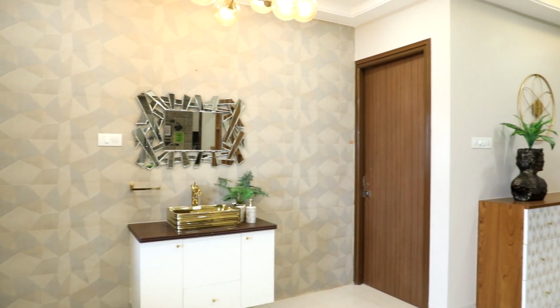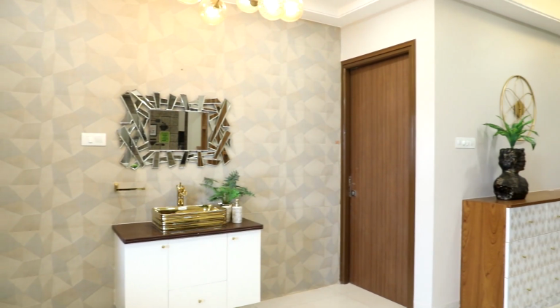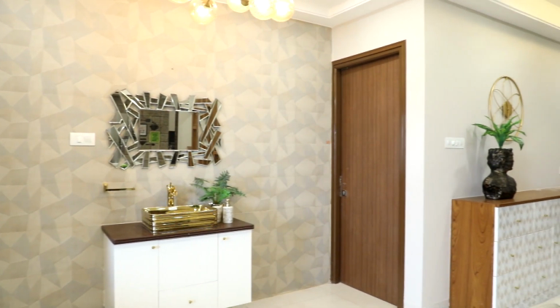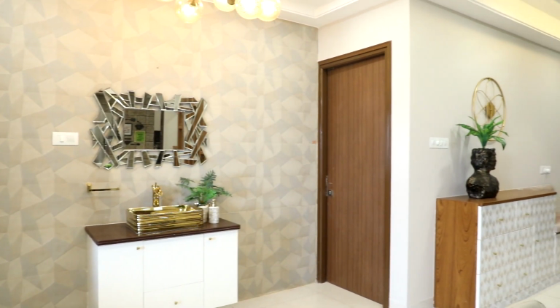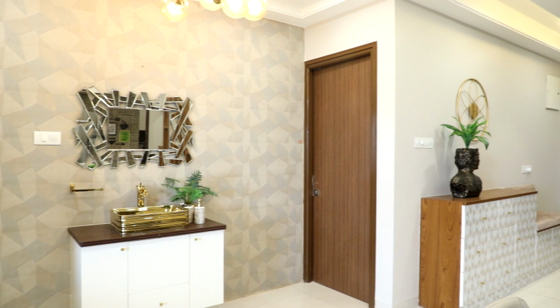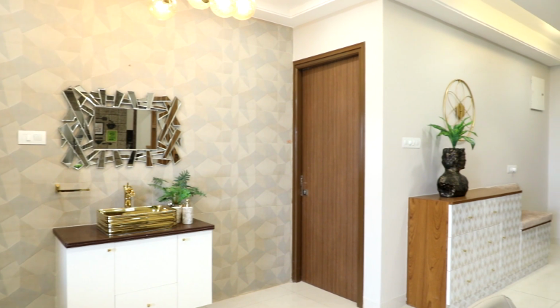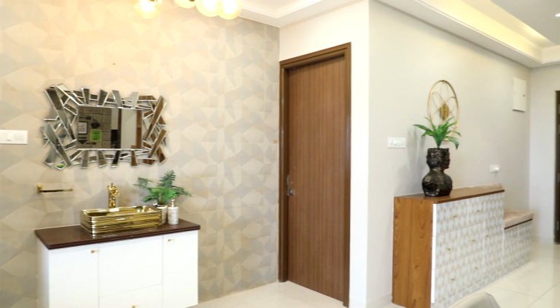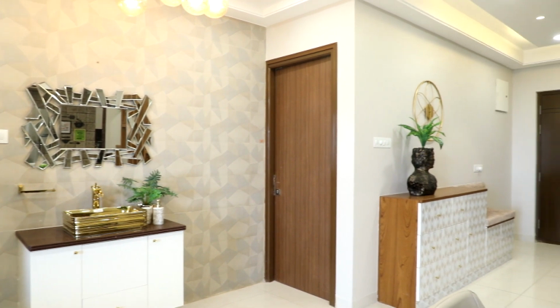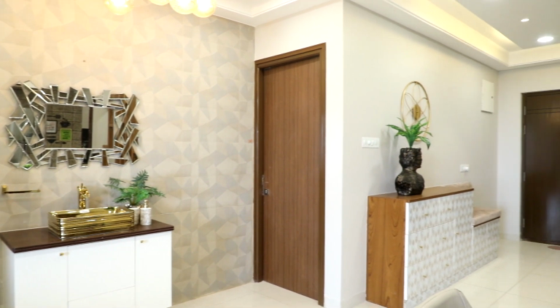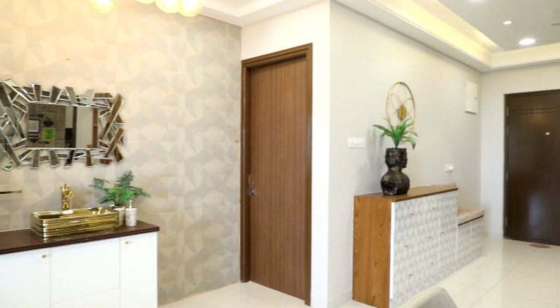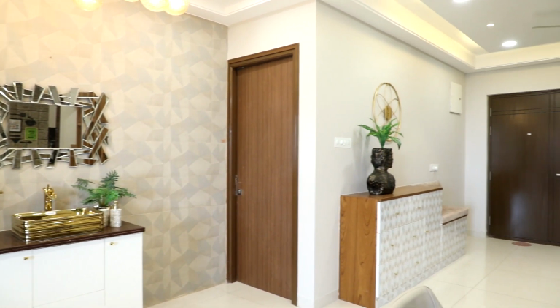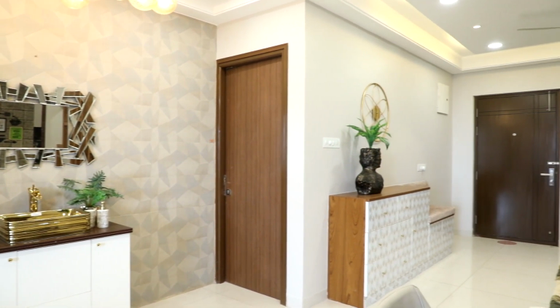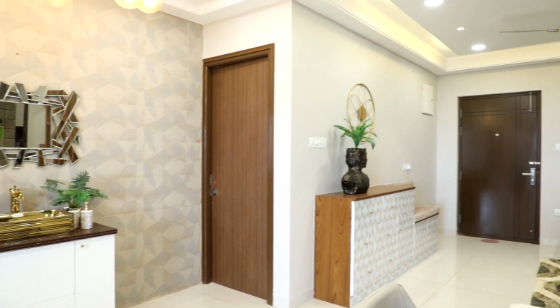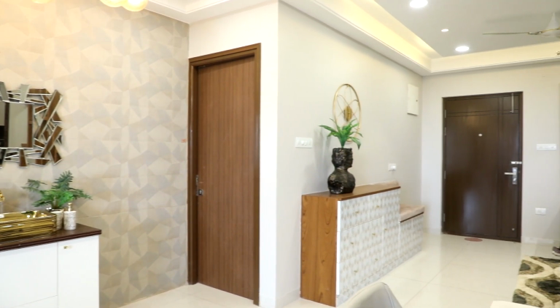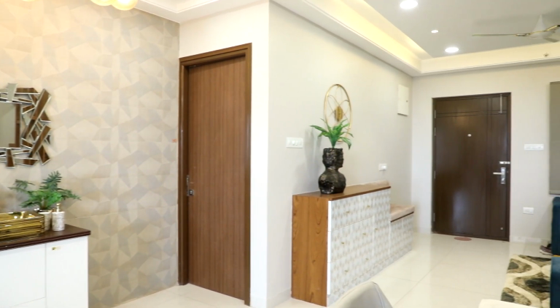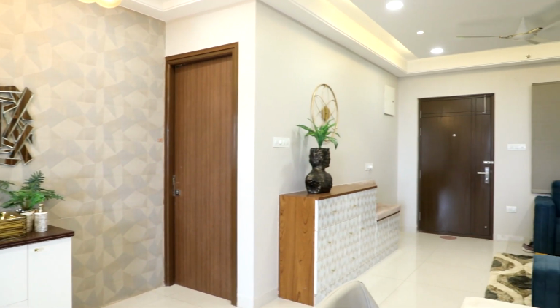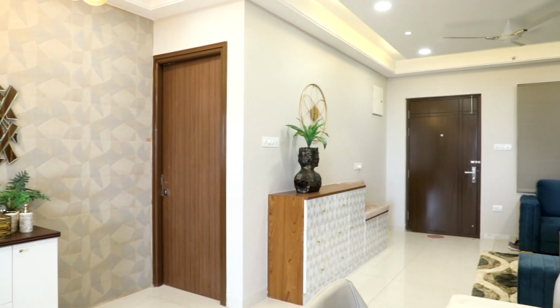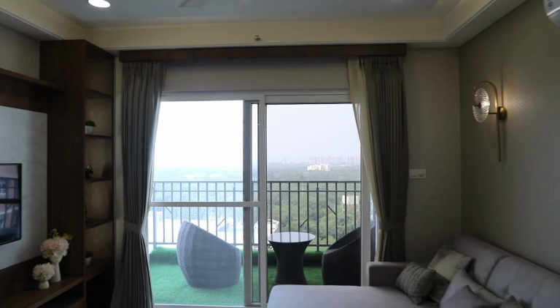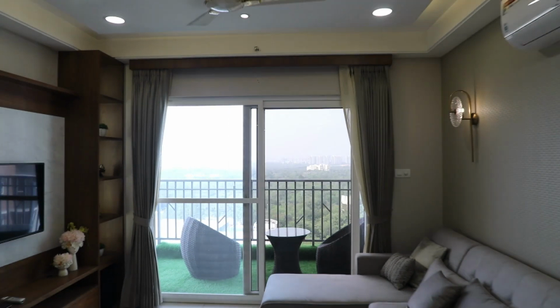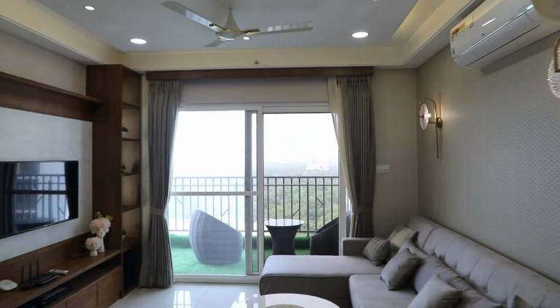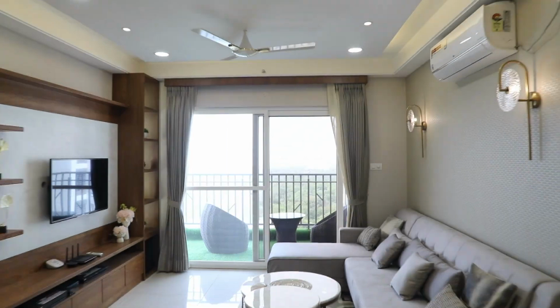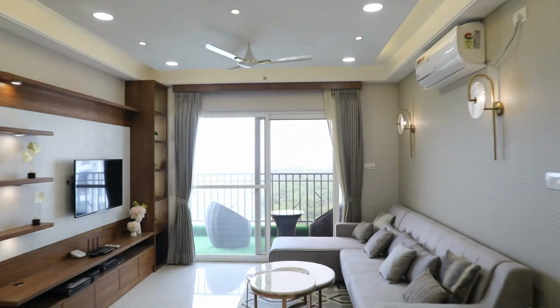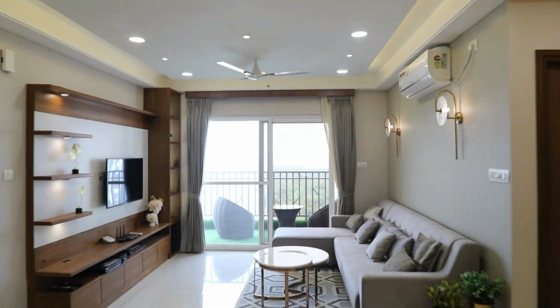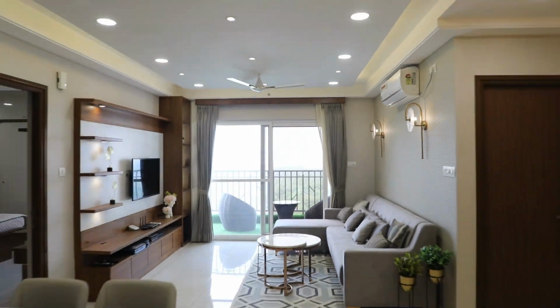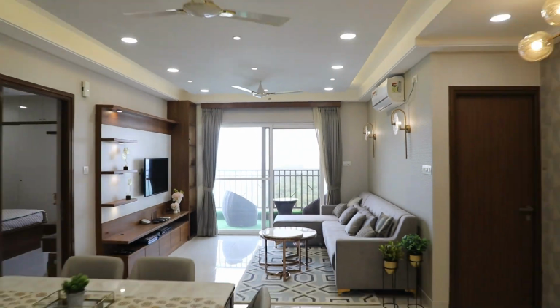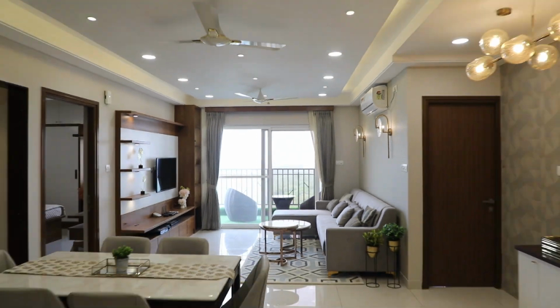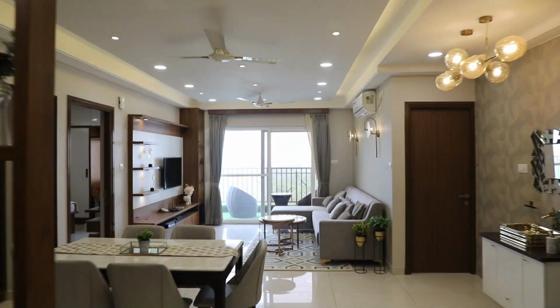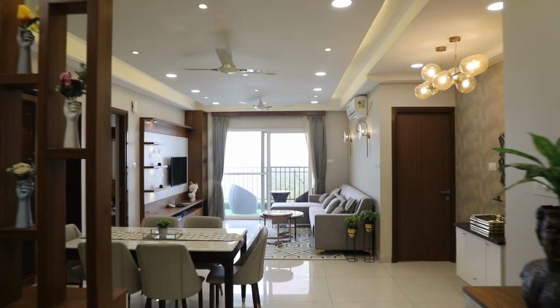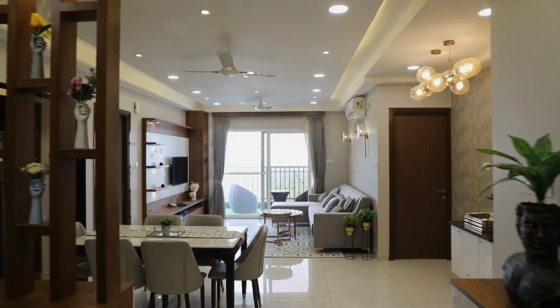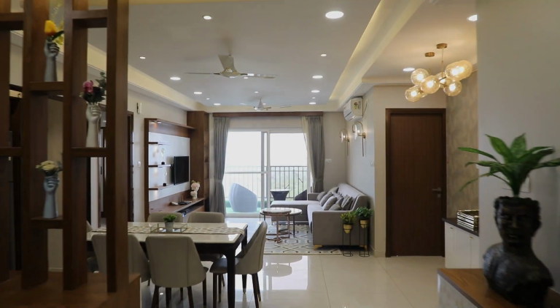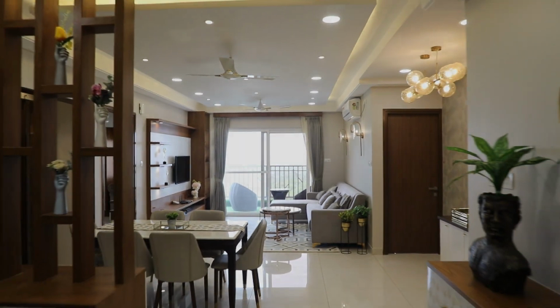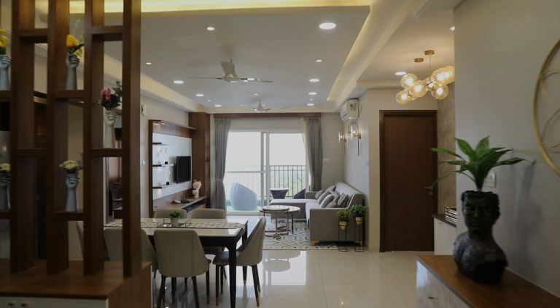If you love the look of this house, then contact us now — the next home we transform could be yours.